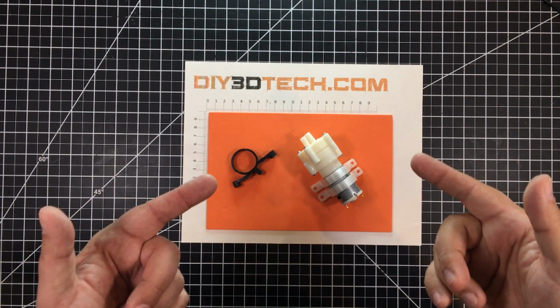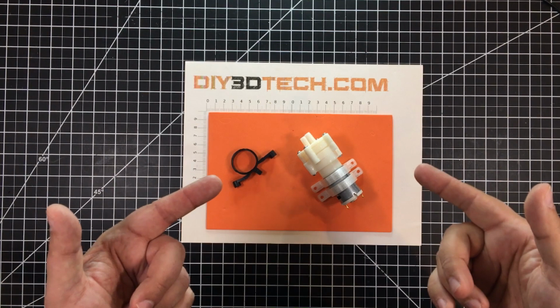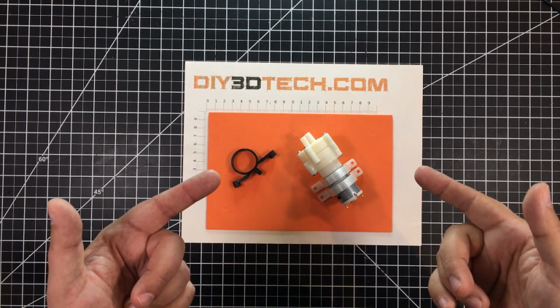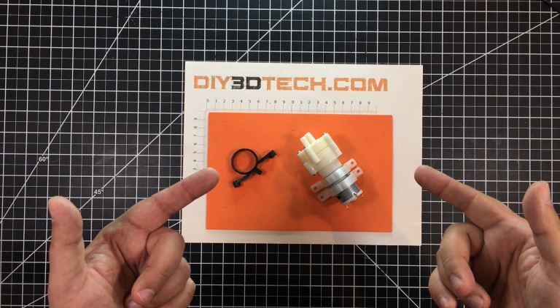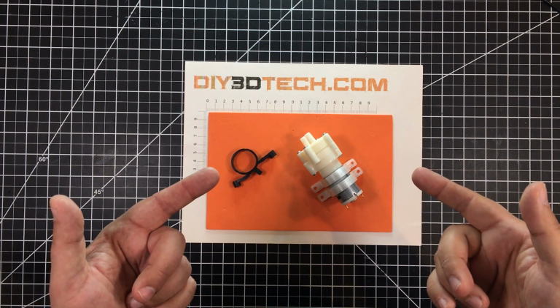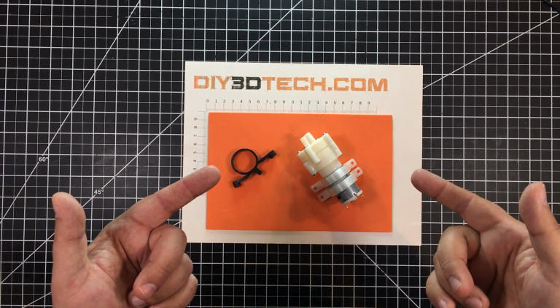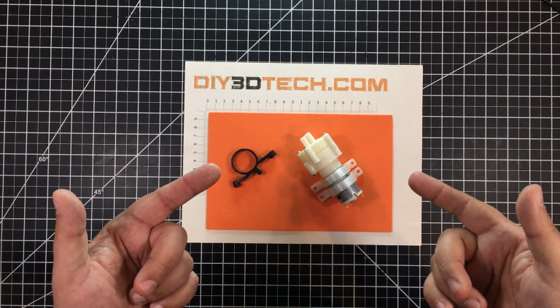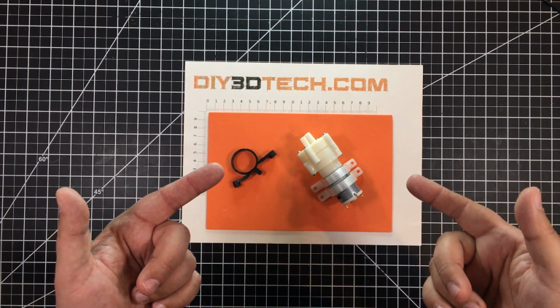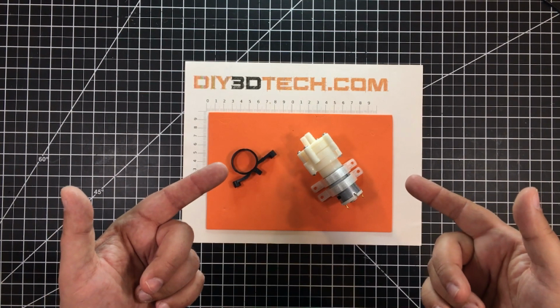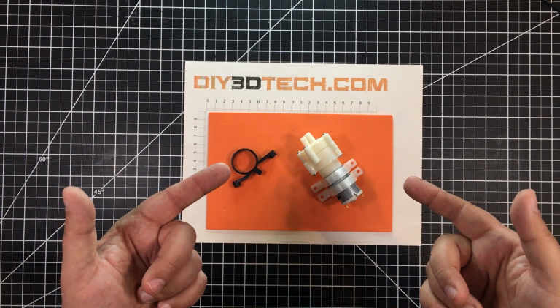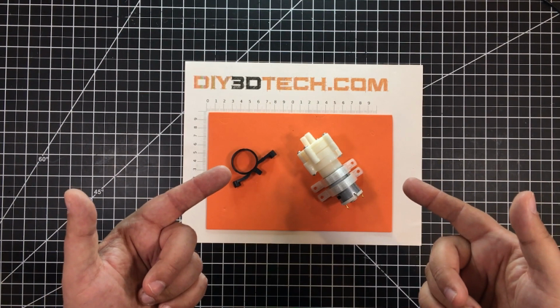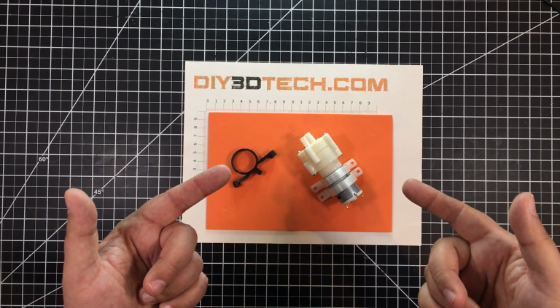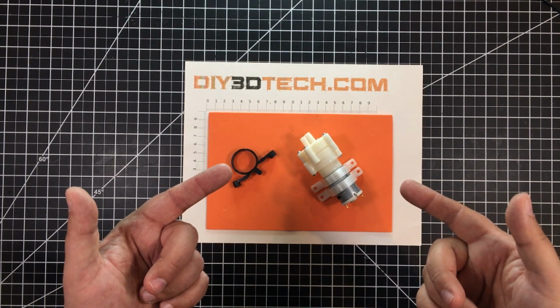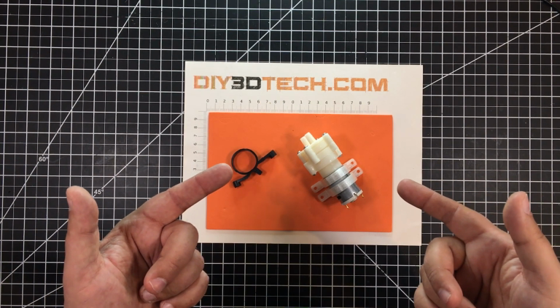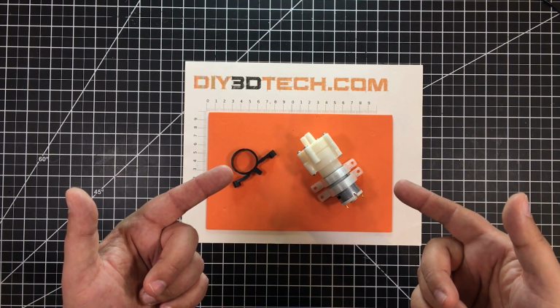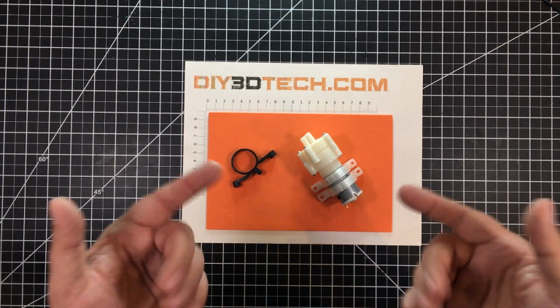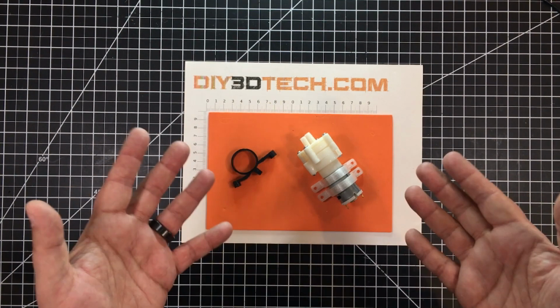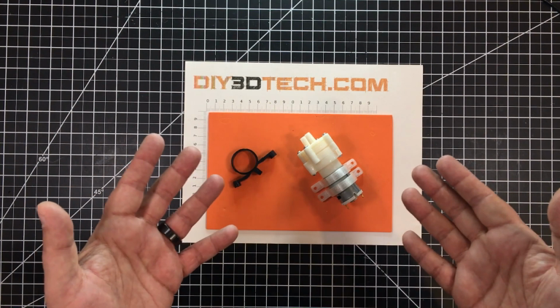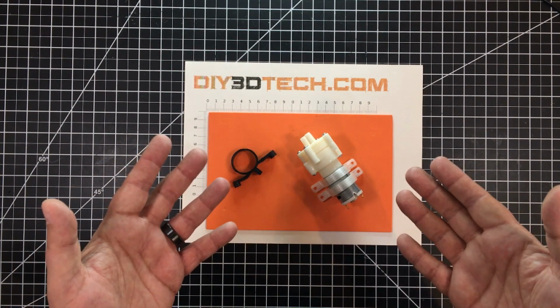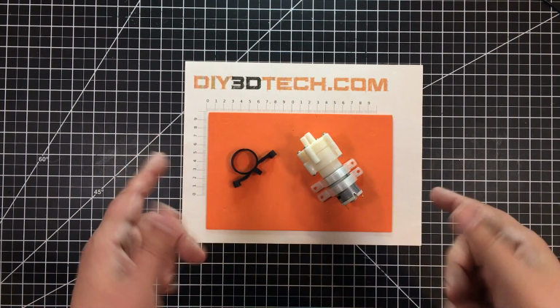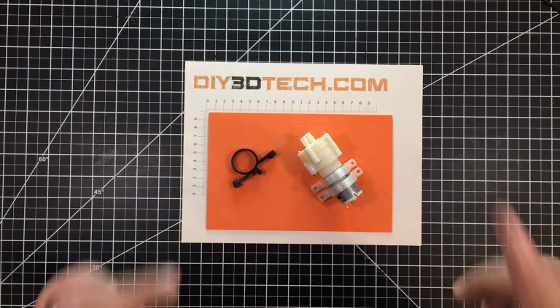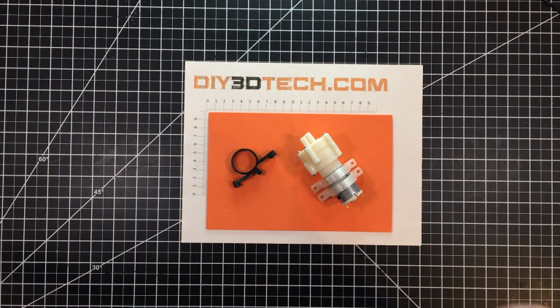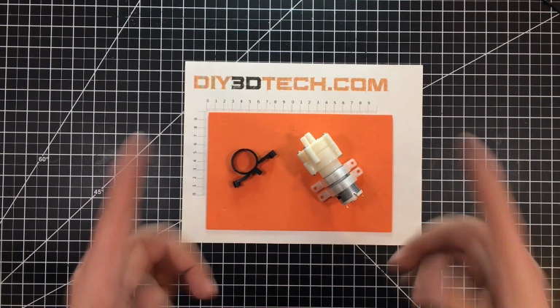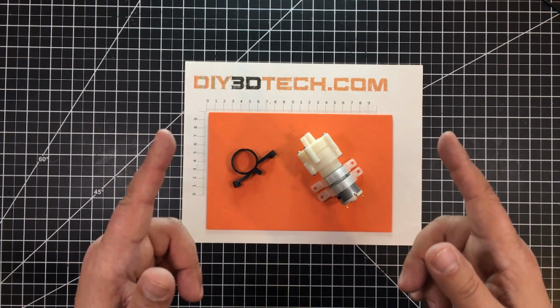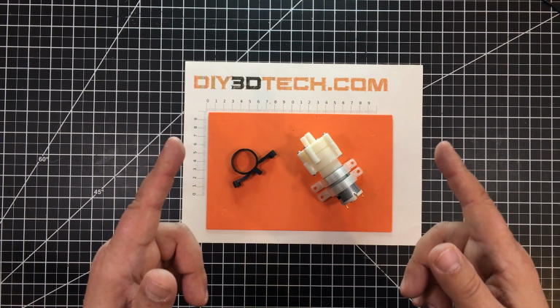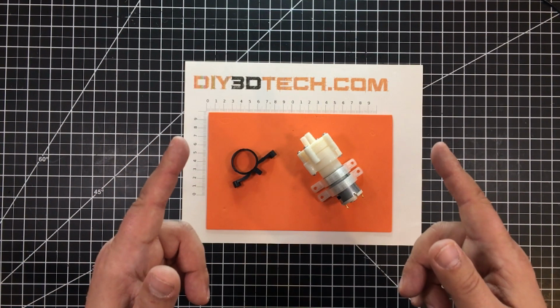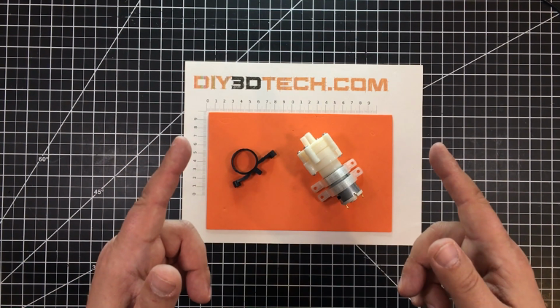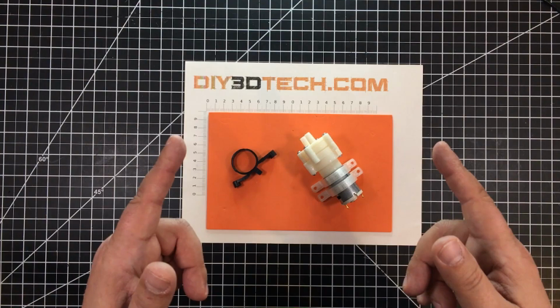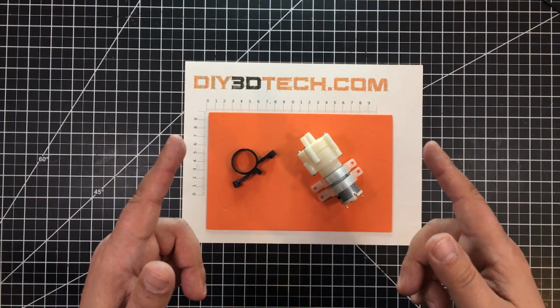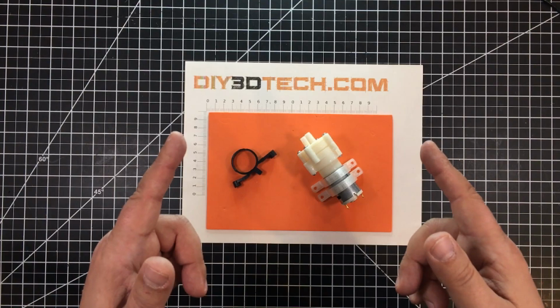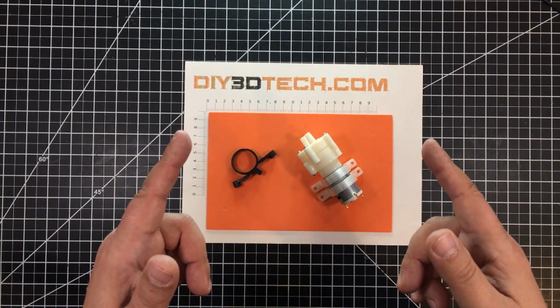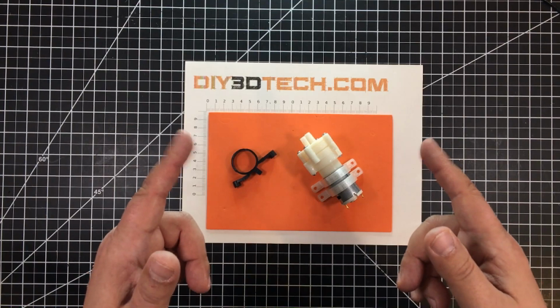I'm all pumped up by this little gadget I got in the mail the other day. Let me explain as we jump into it.